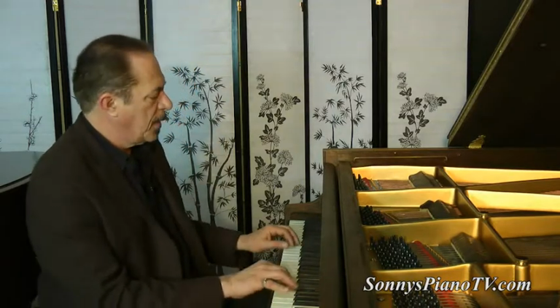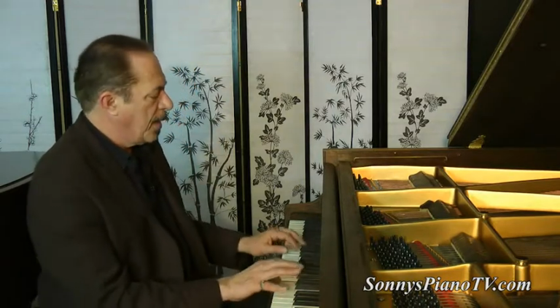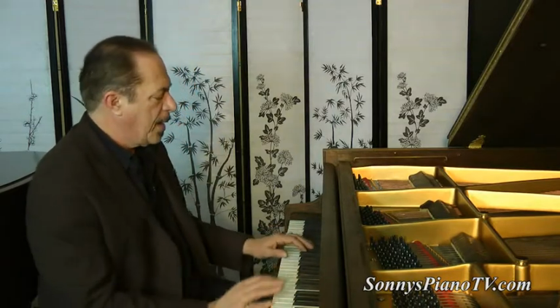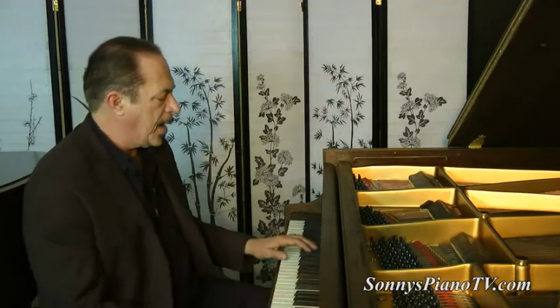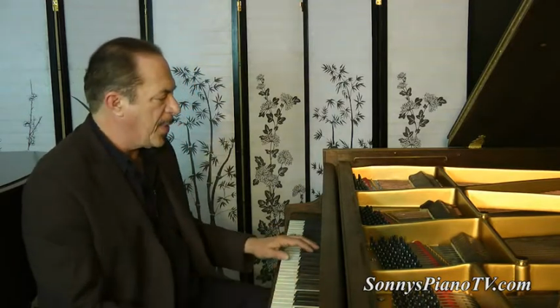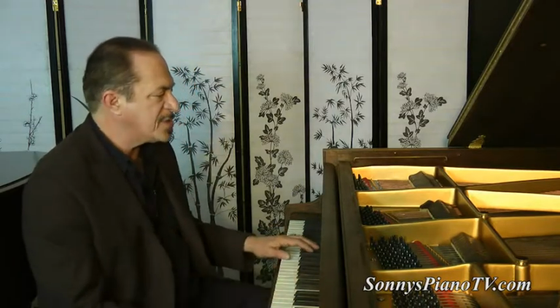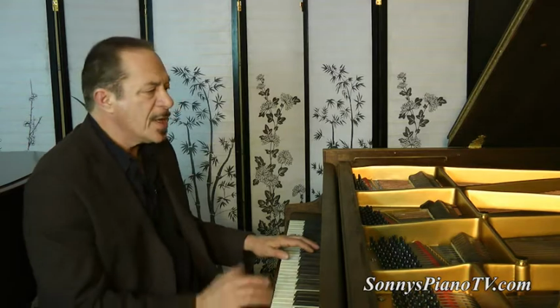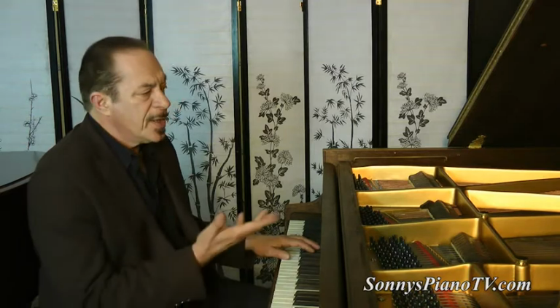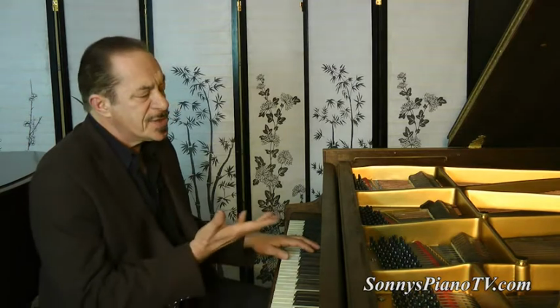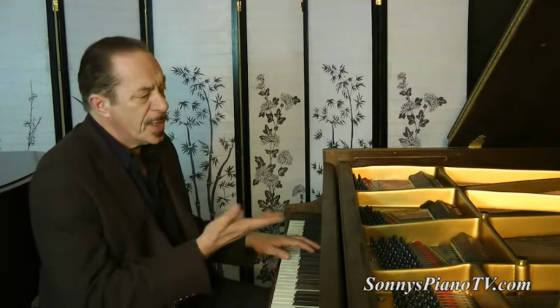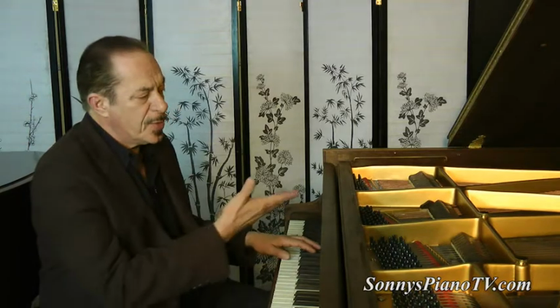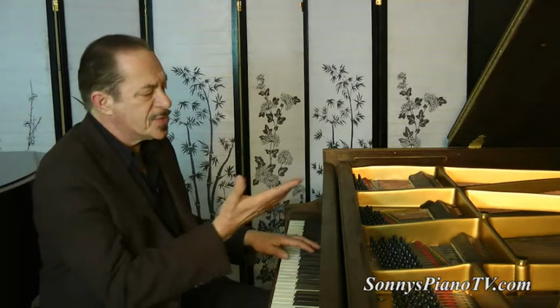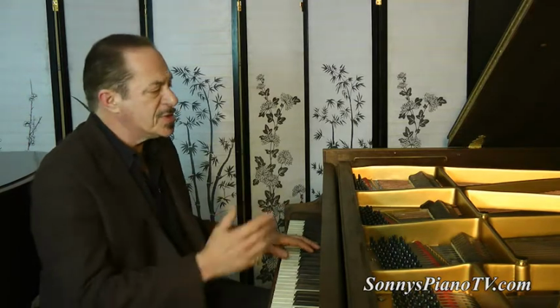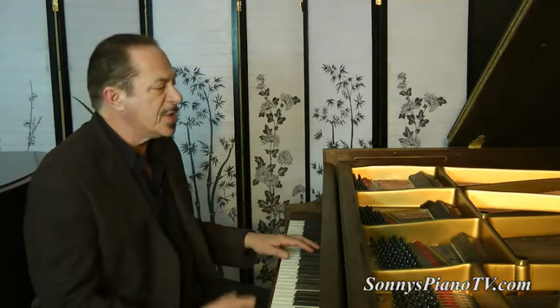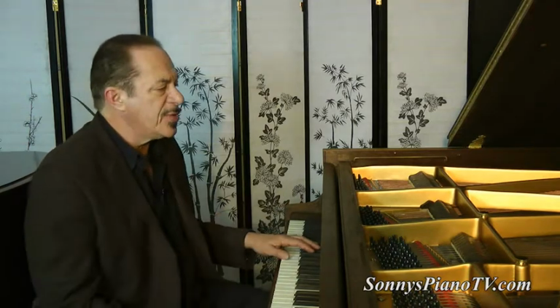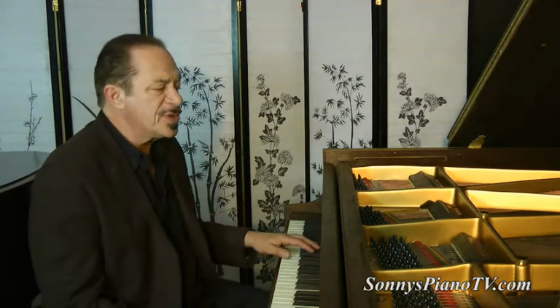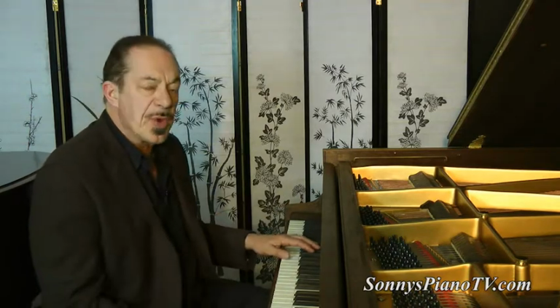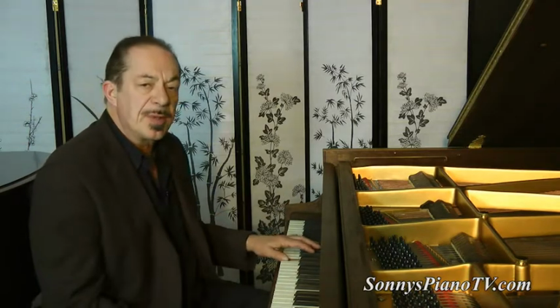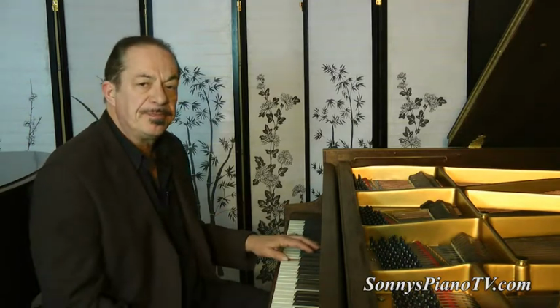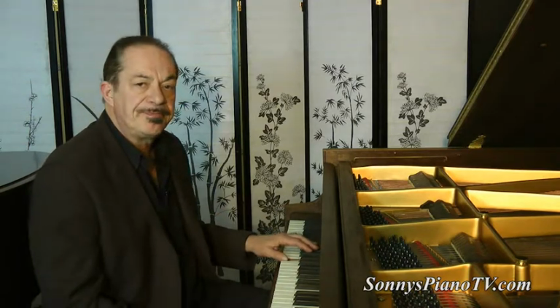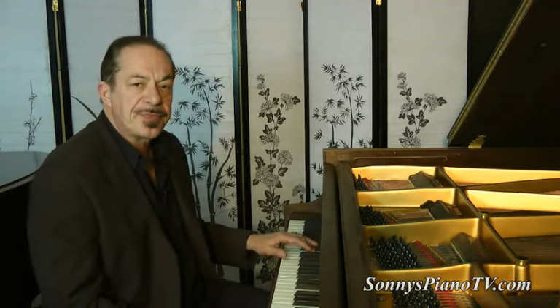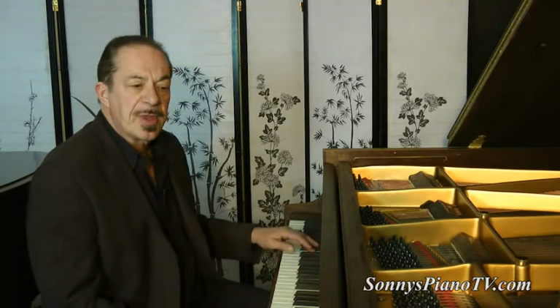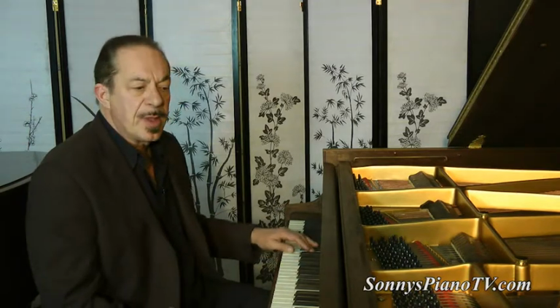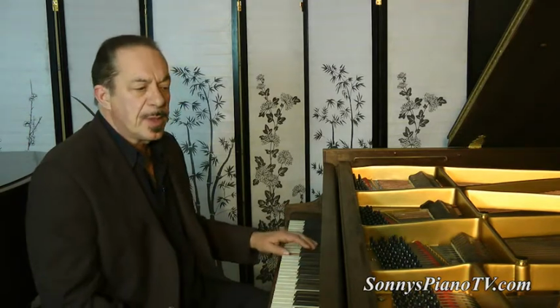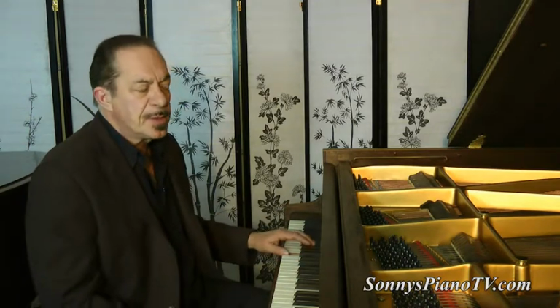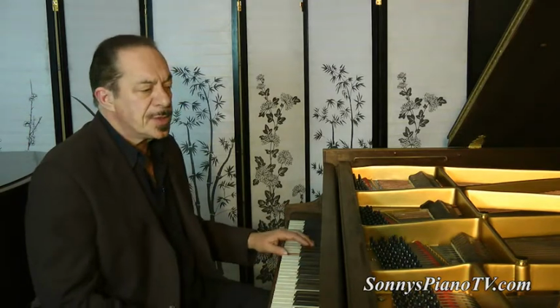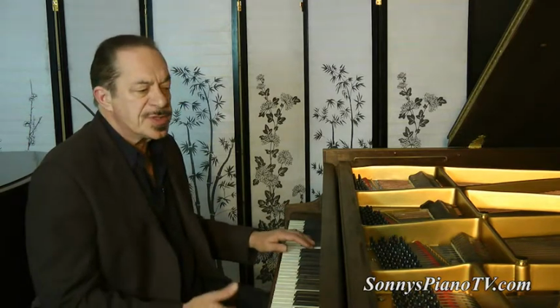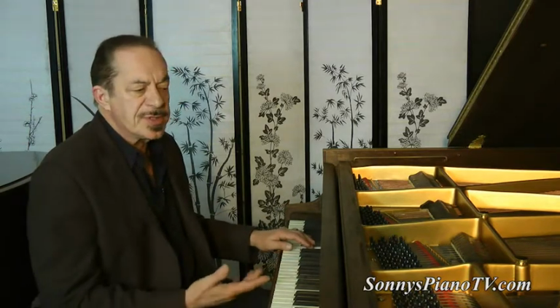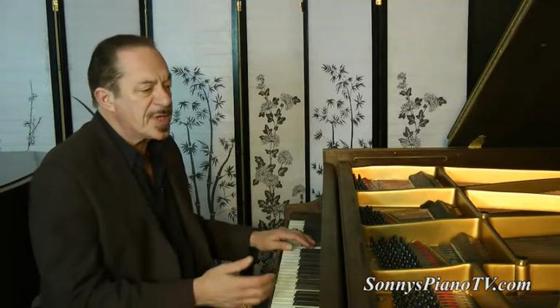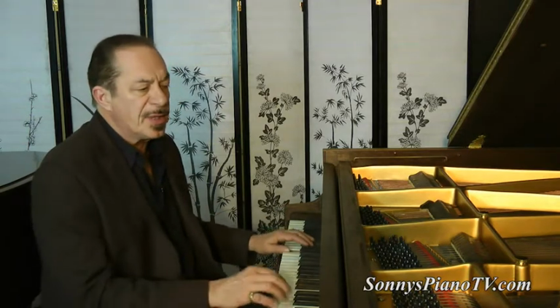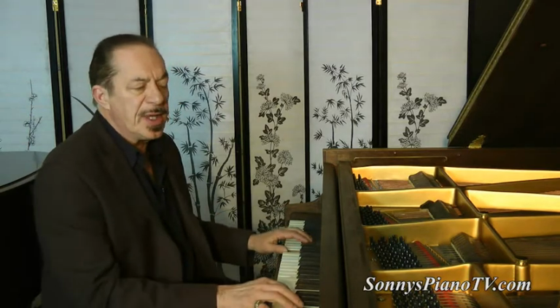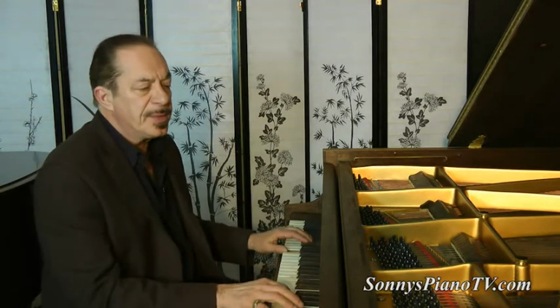And the bass. This was recently re-strung so it's still settling in.